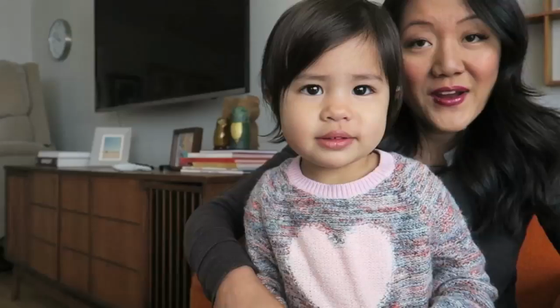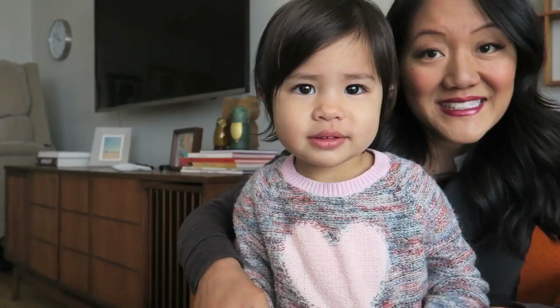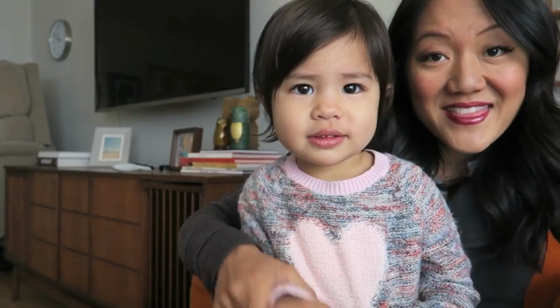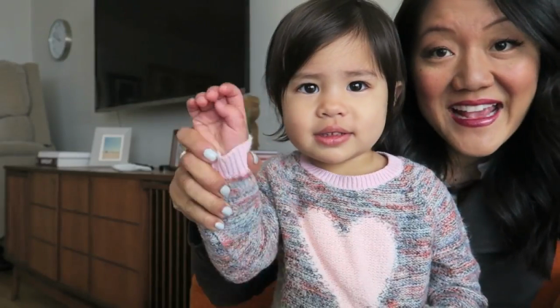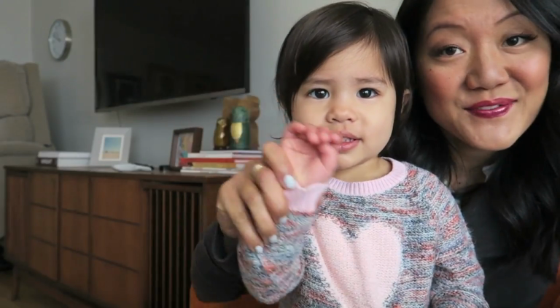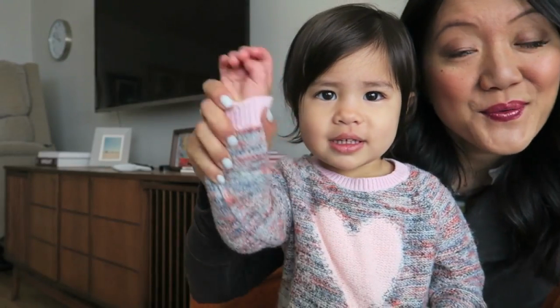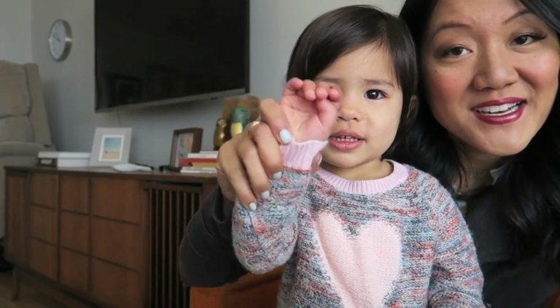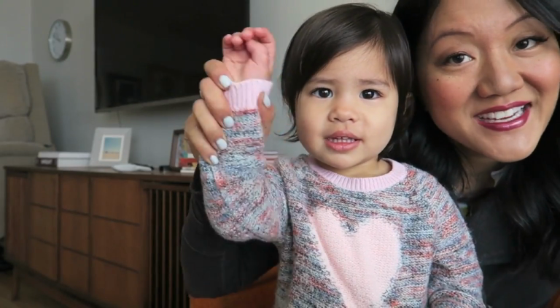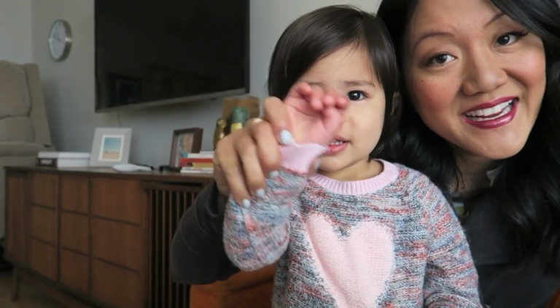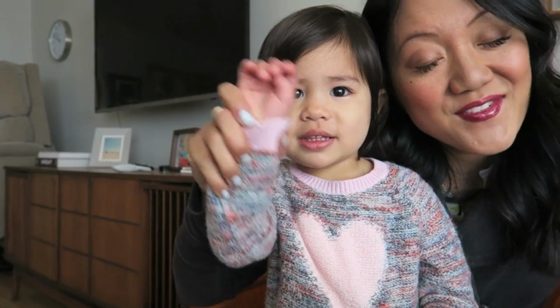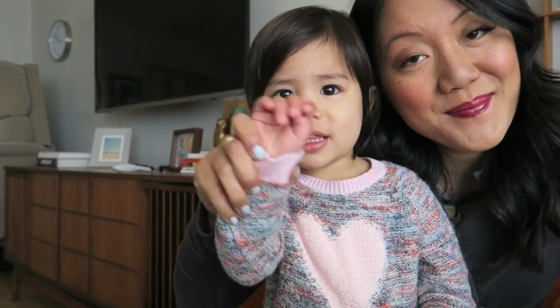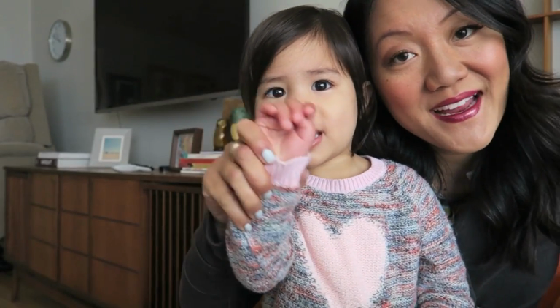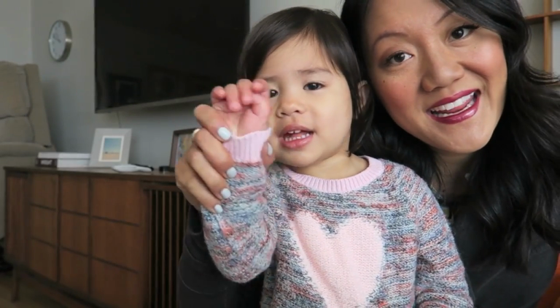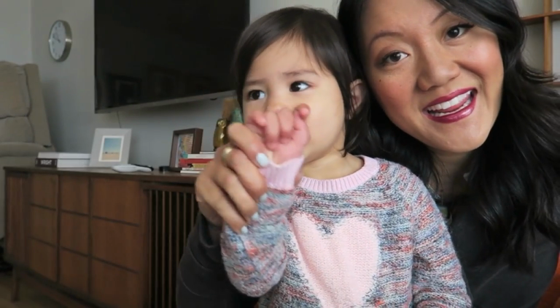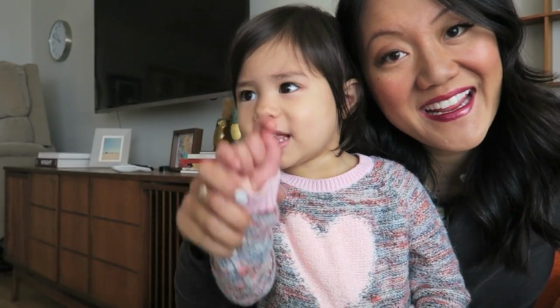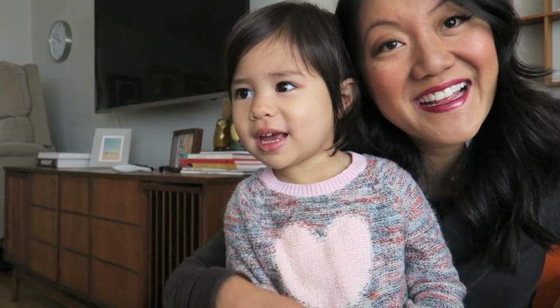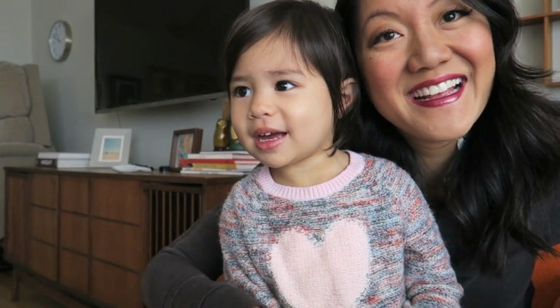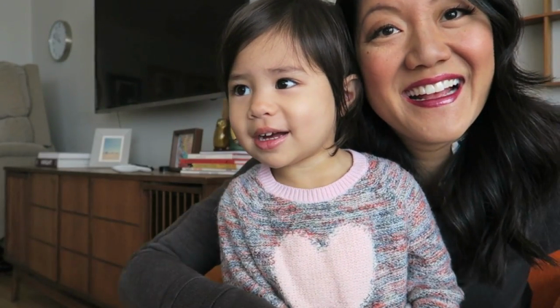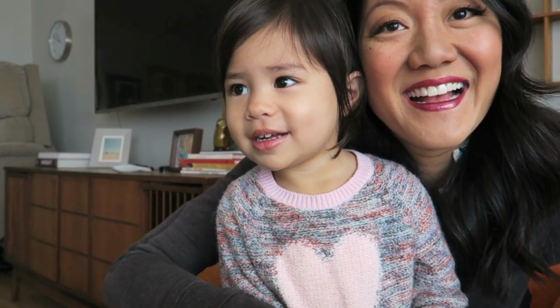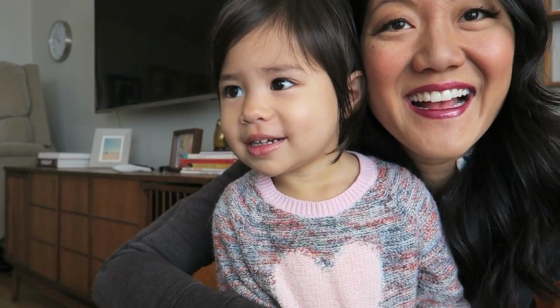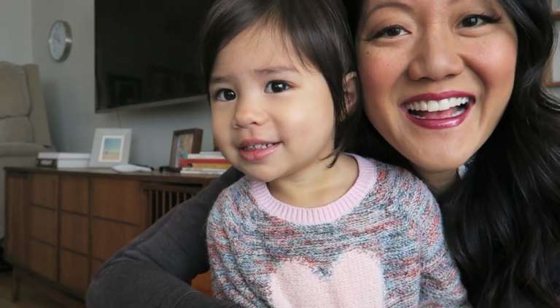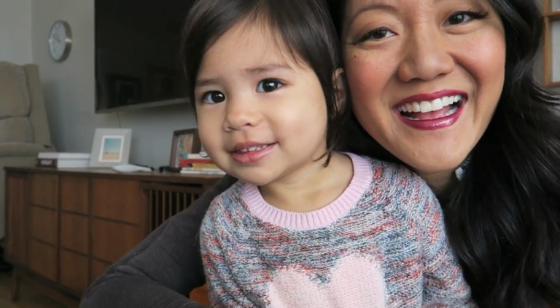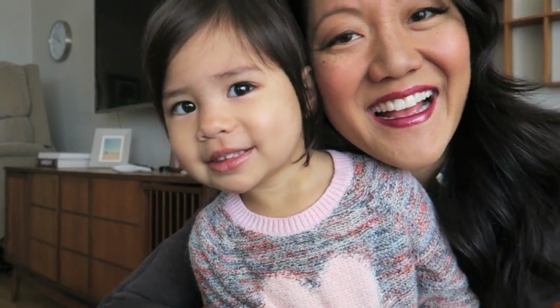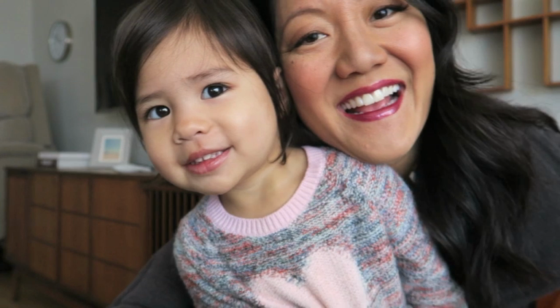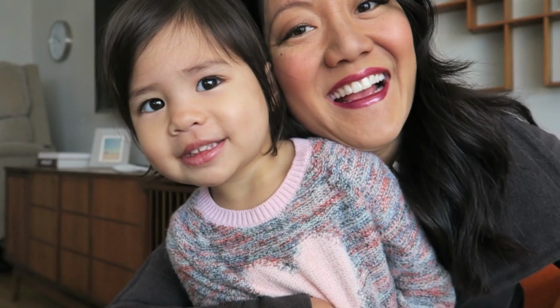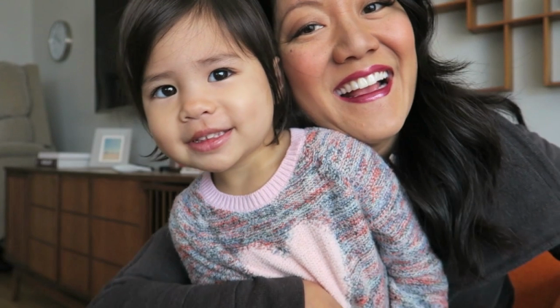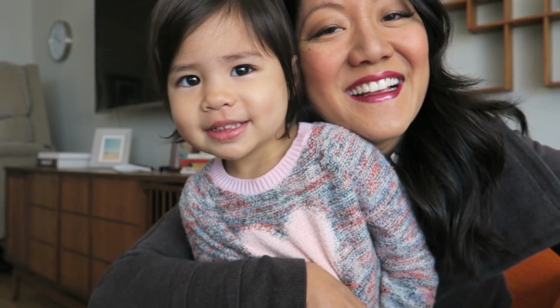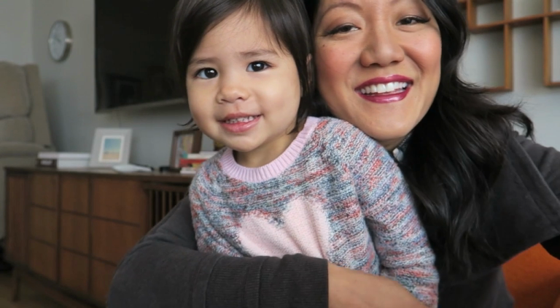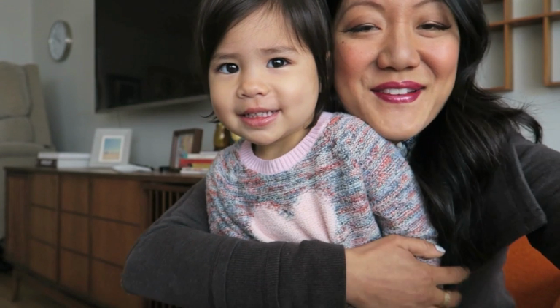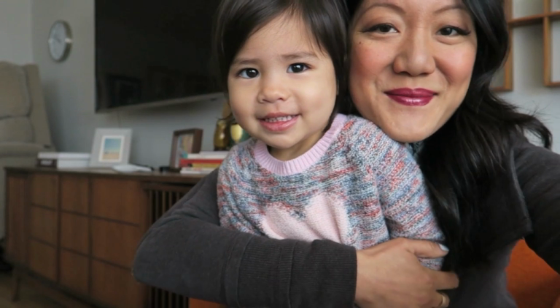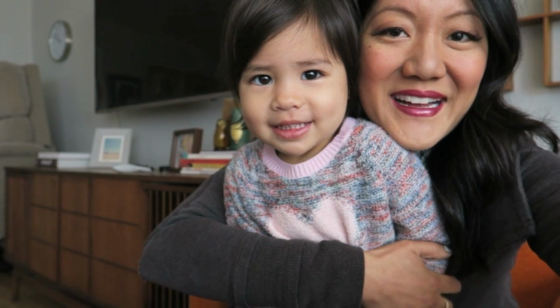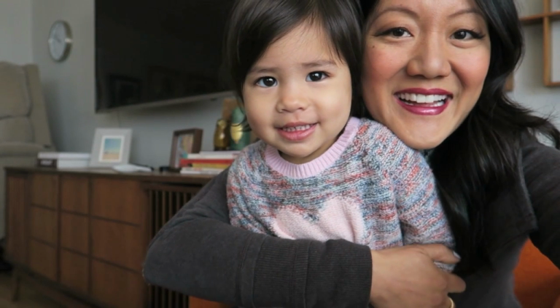Say thanks for watching everybody! Cutie pie!